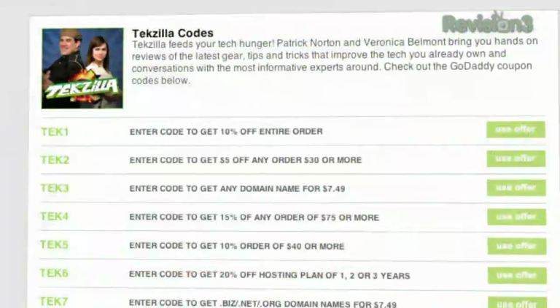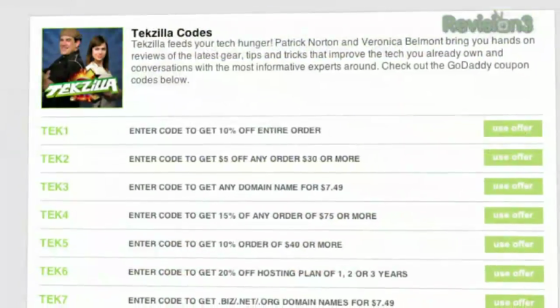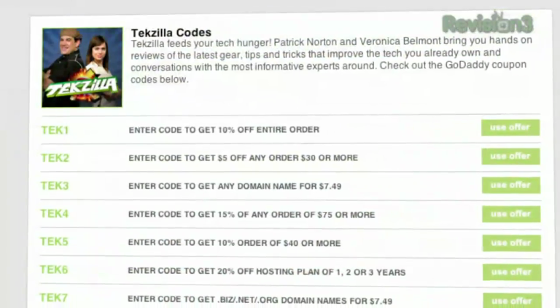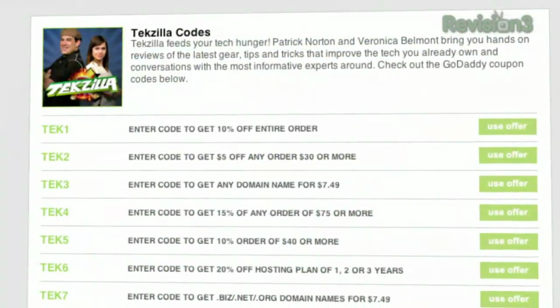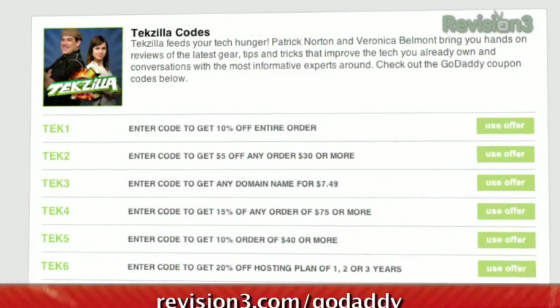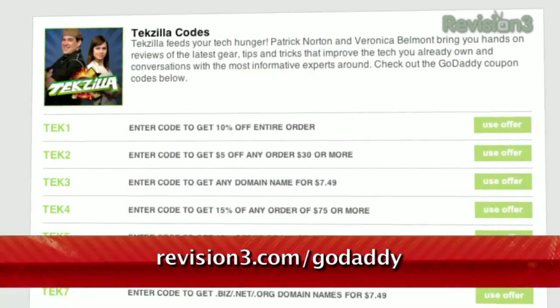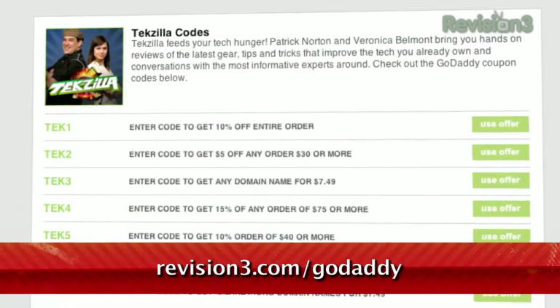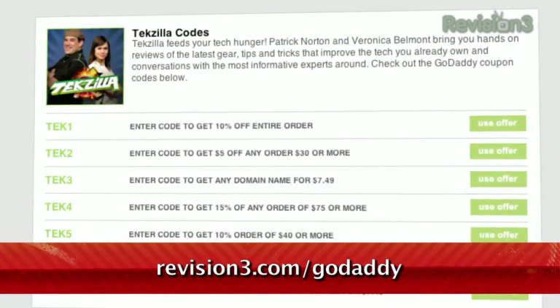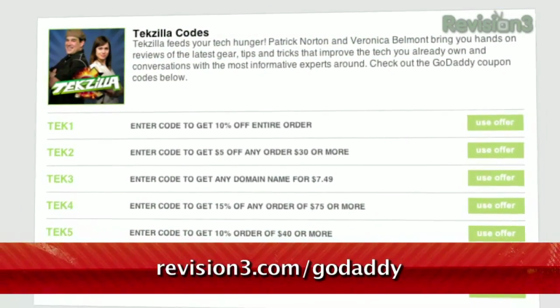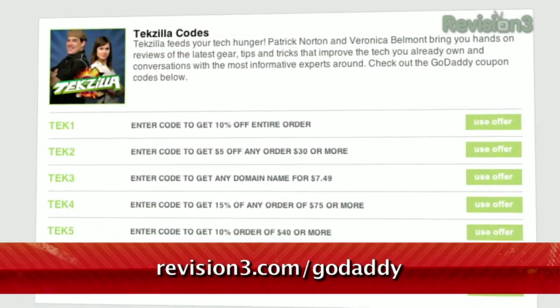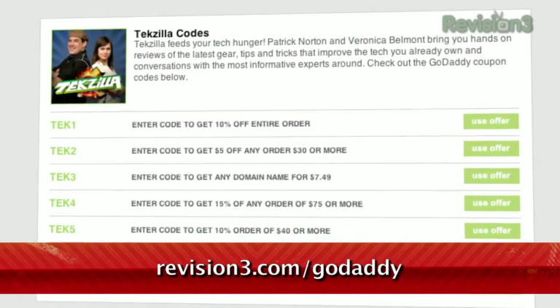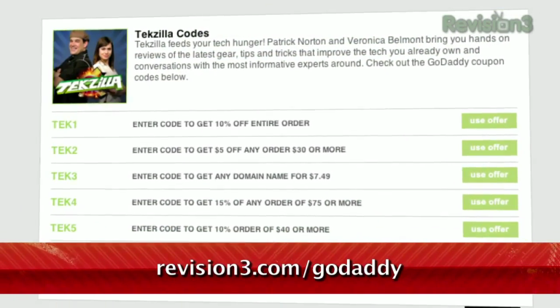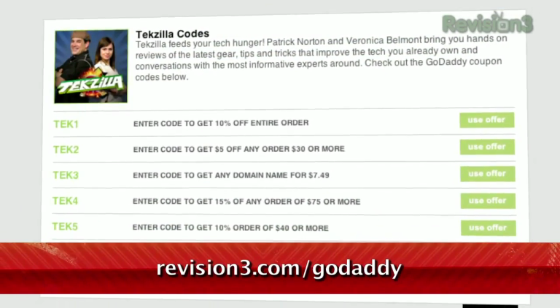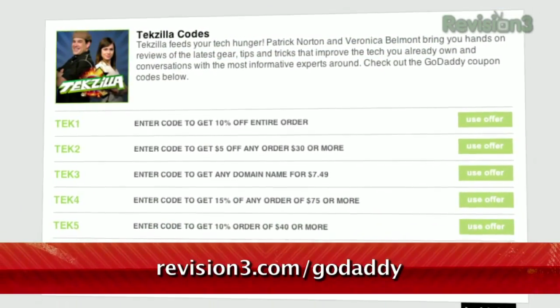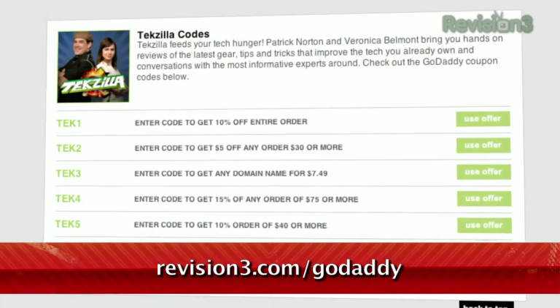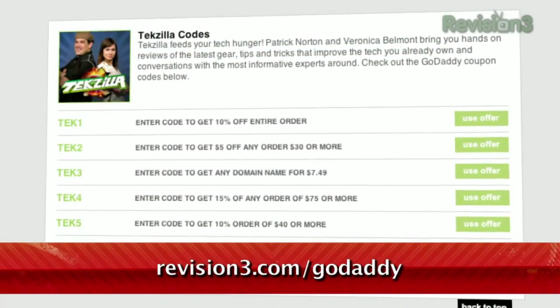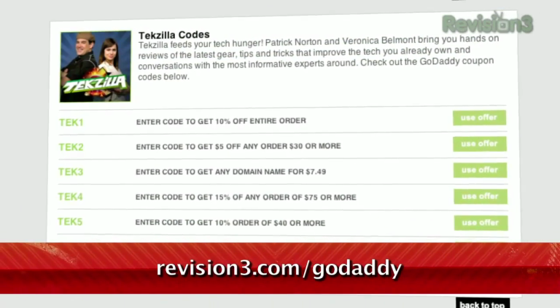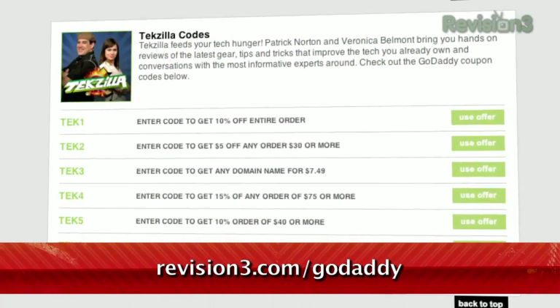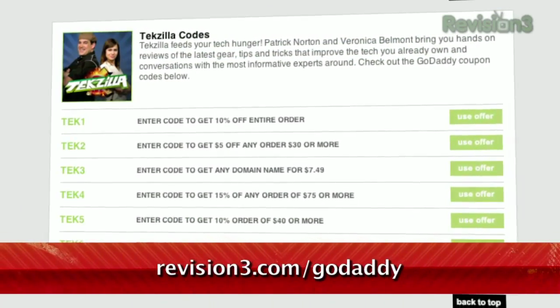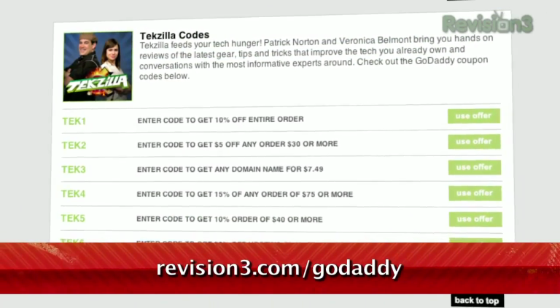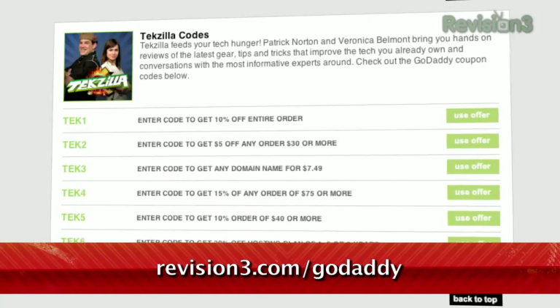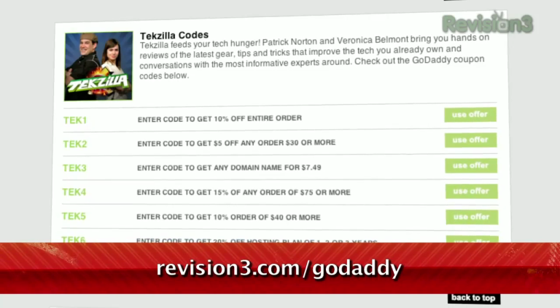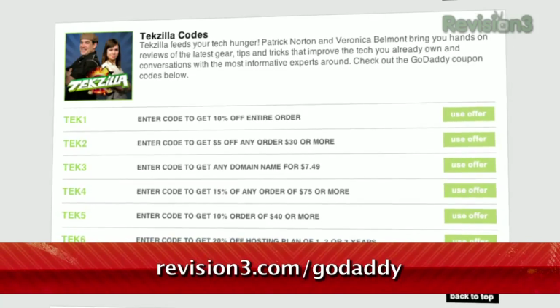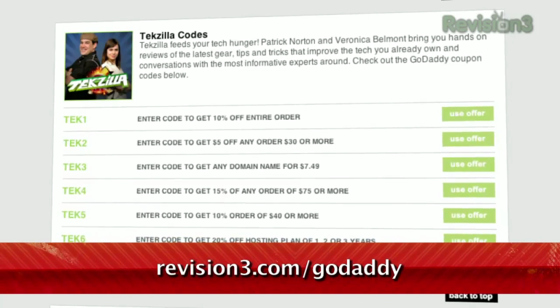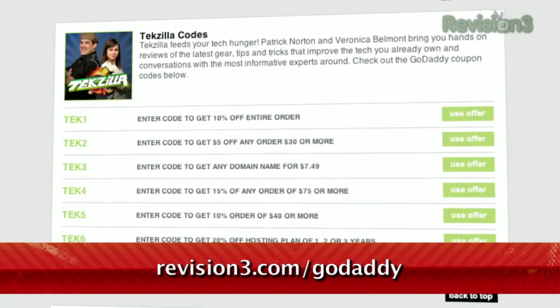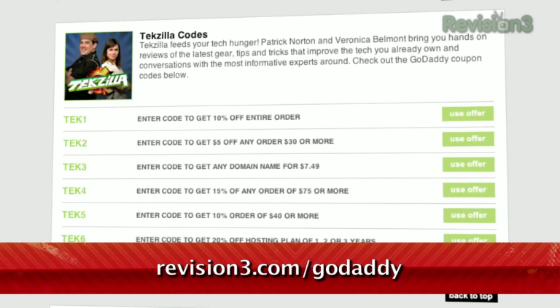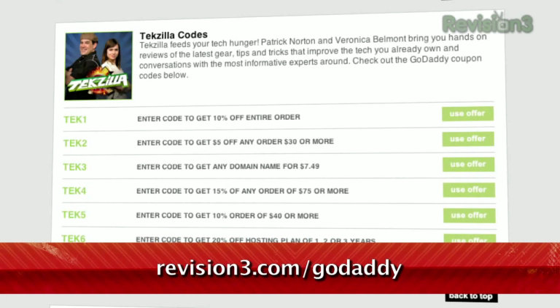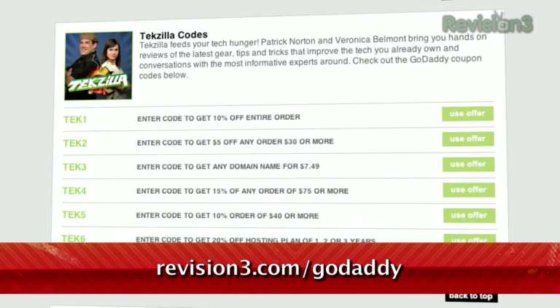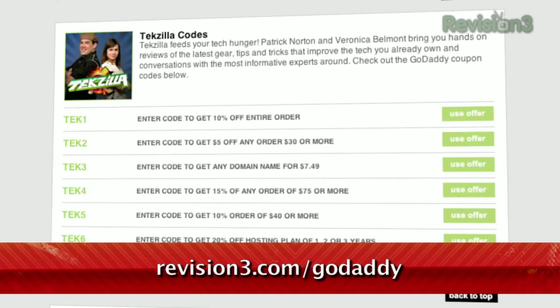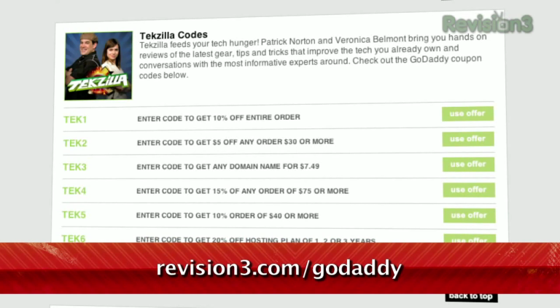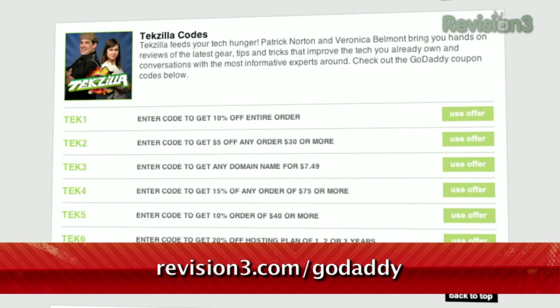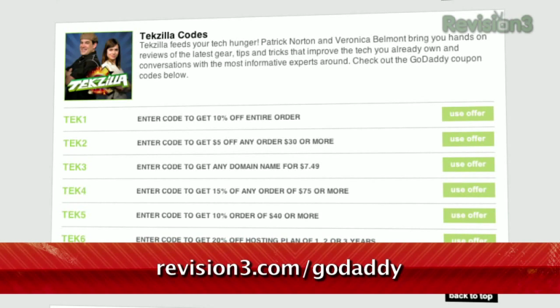And be sure to check out revision3.com/GoDaddy for a list of all the amazing GoDaddy deals from Revision3.